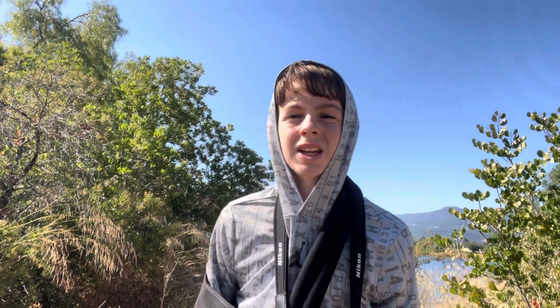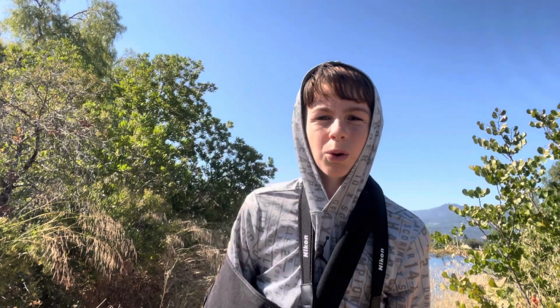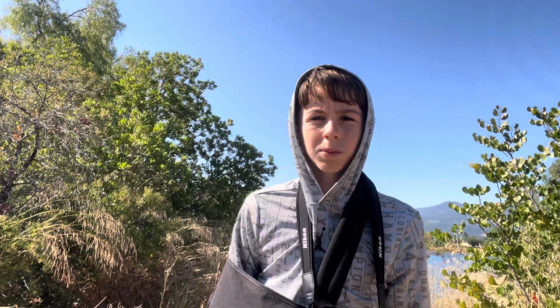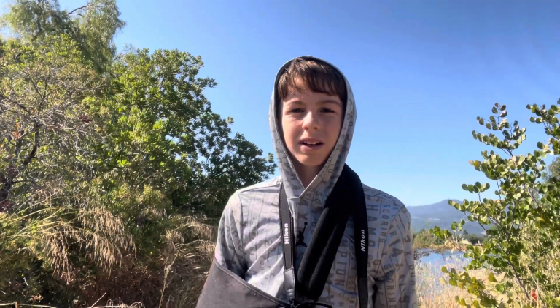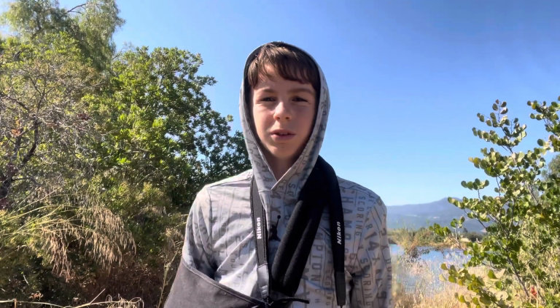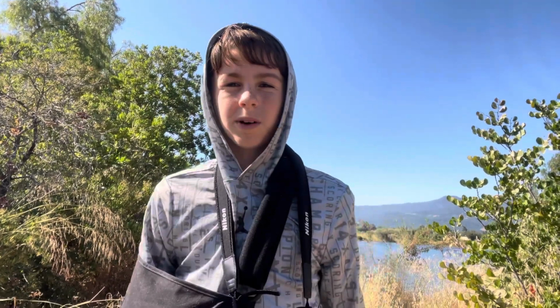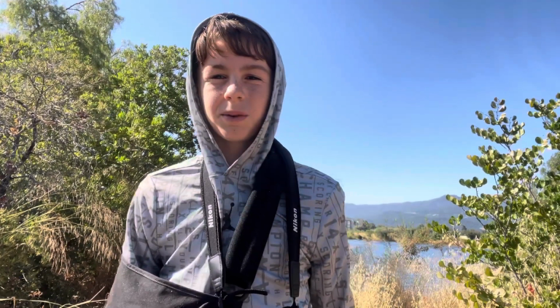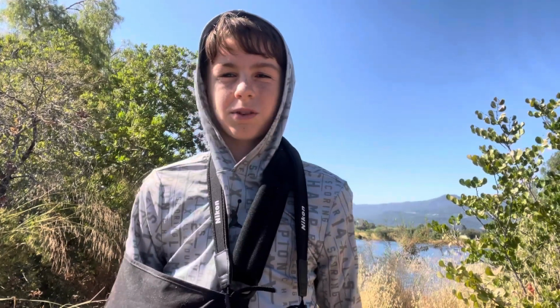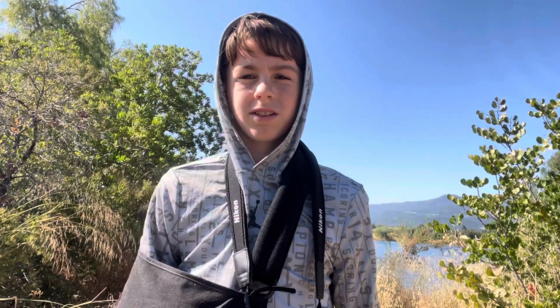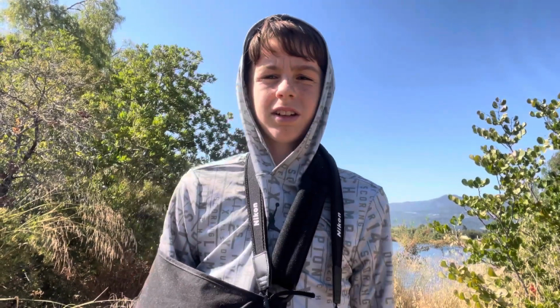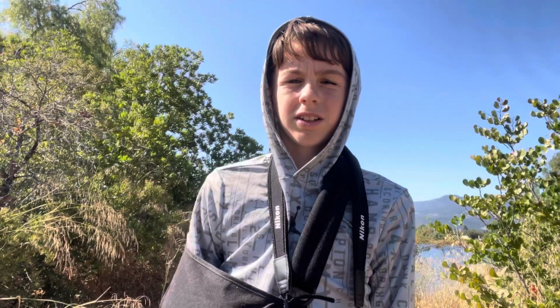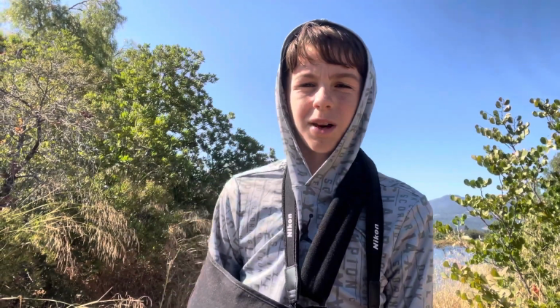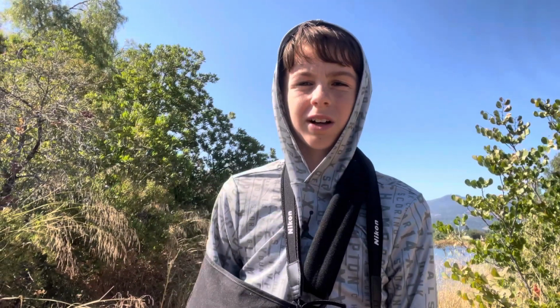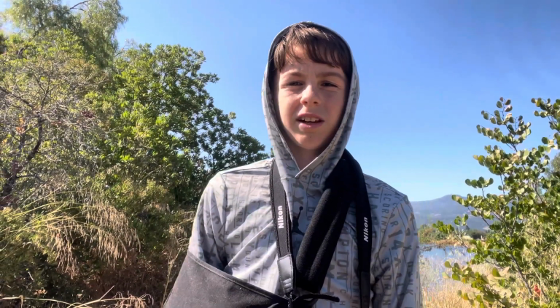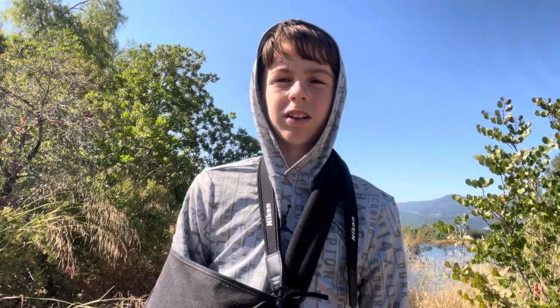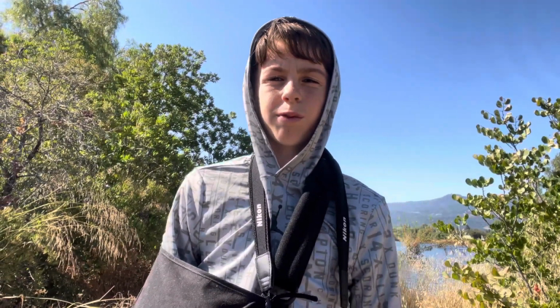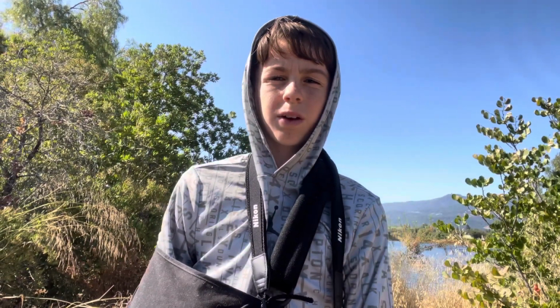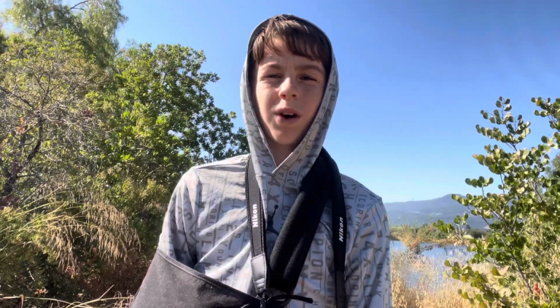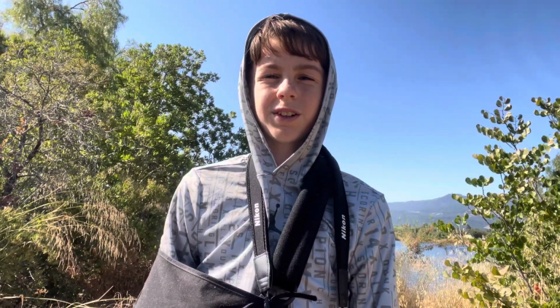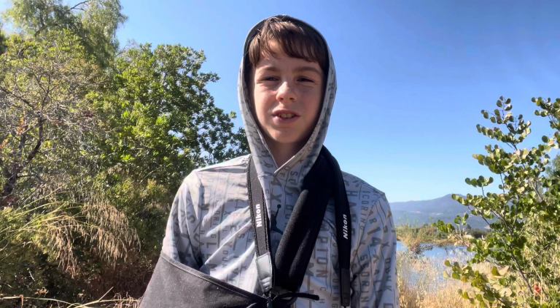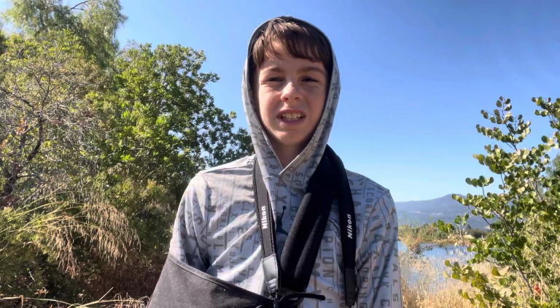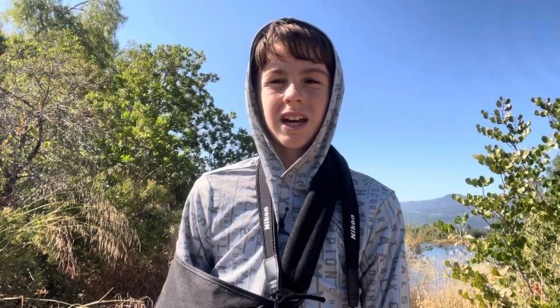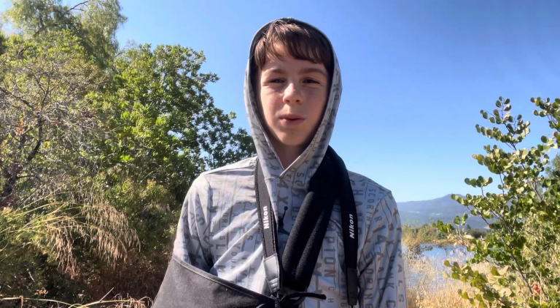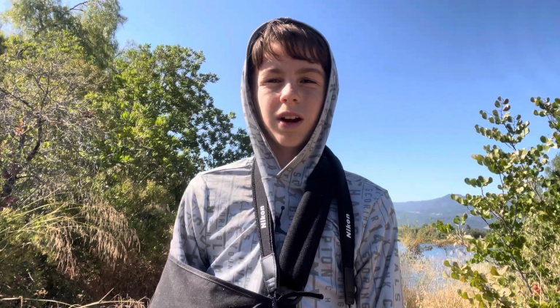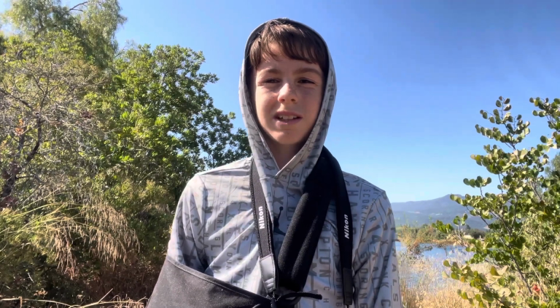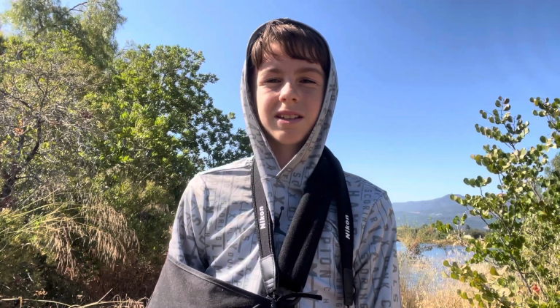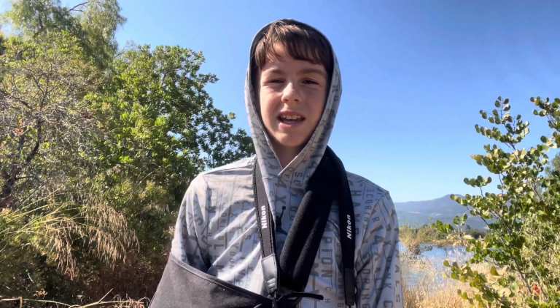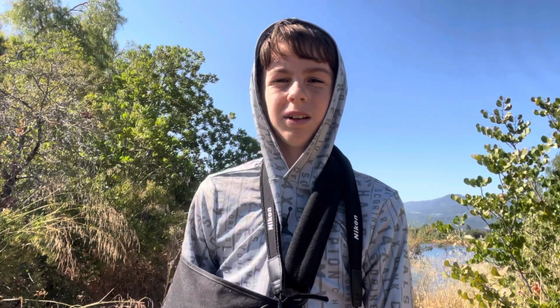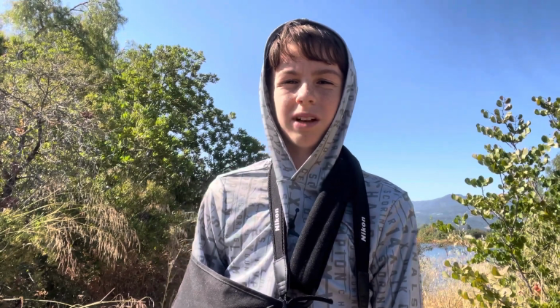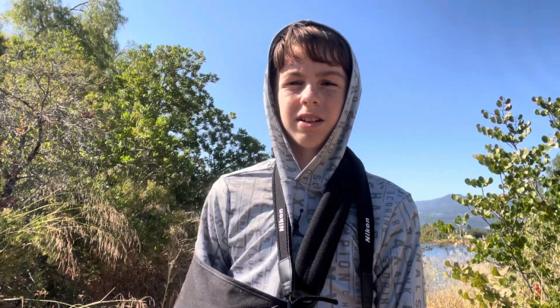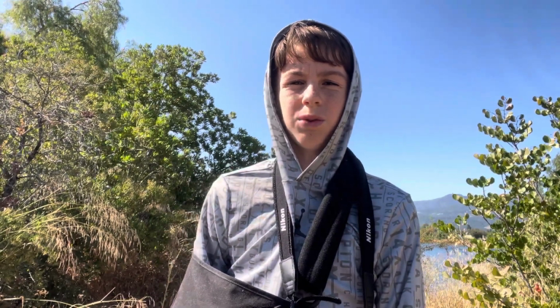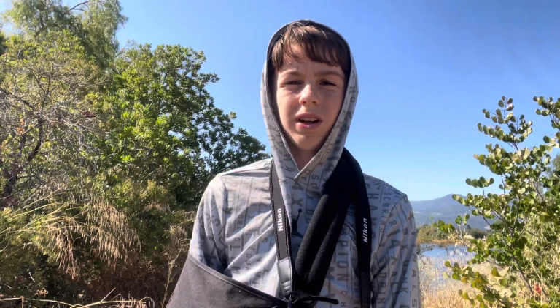Welcome back to Birding with Chris. Today we're at Santa Clara Valley Water District and we're trying to see the scaly-breasted Munia.